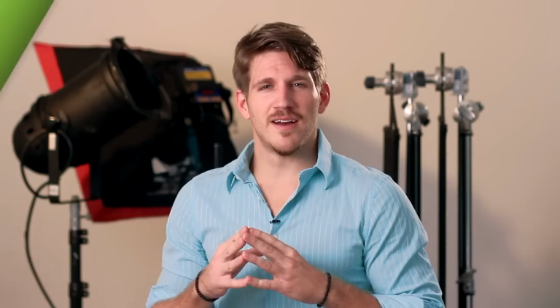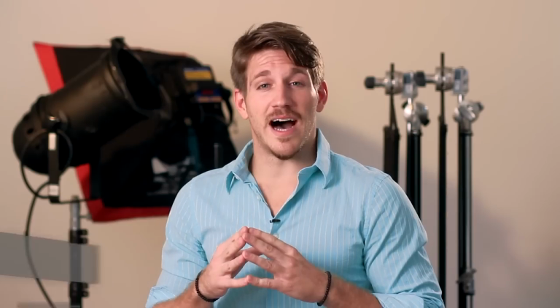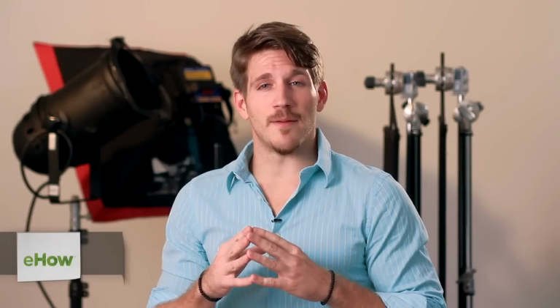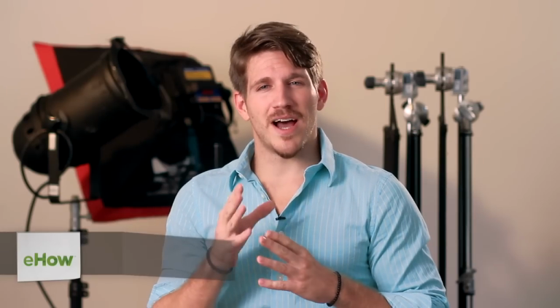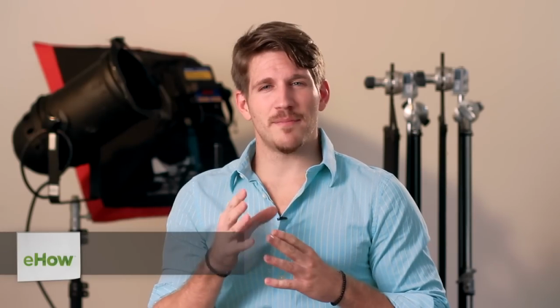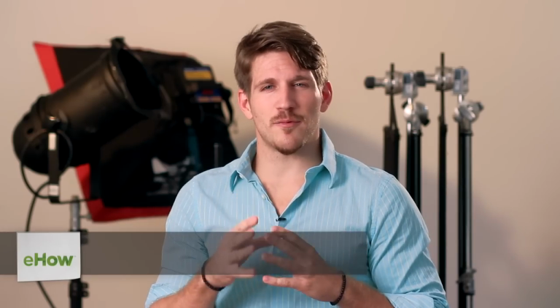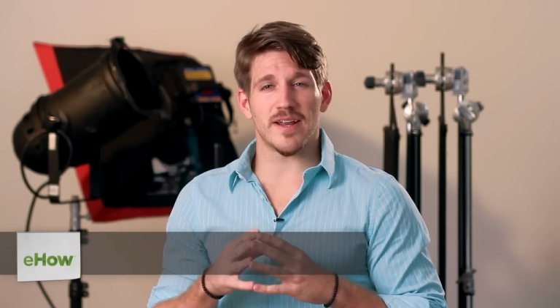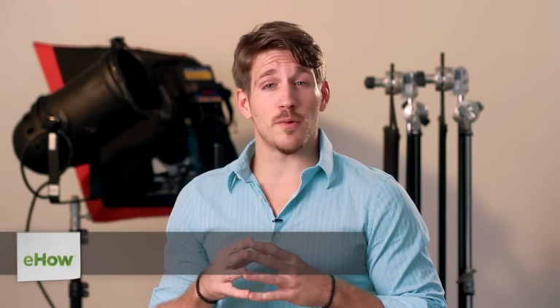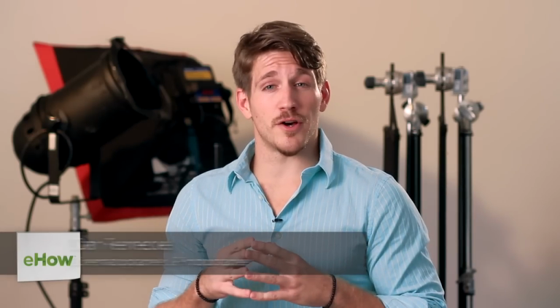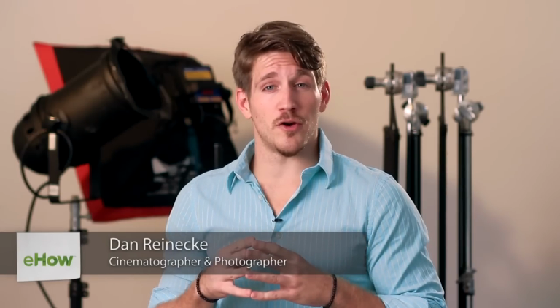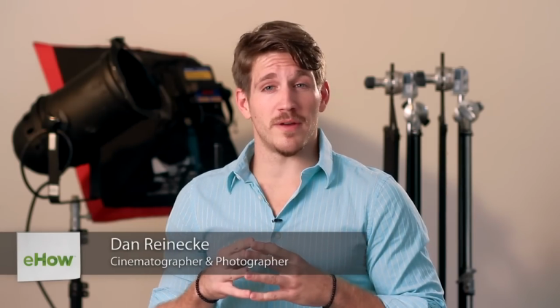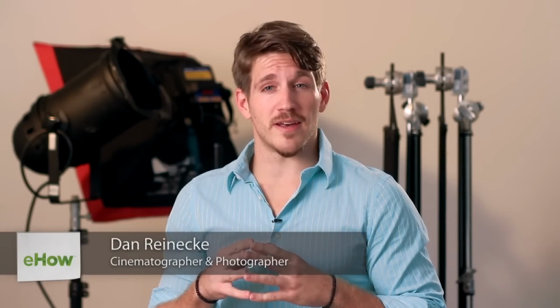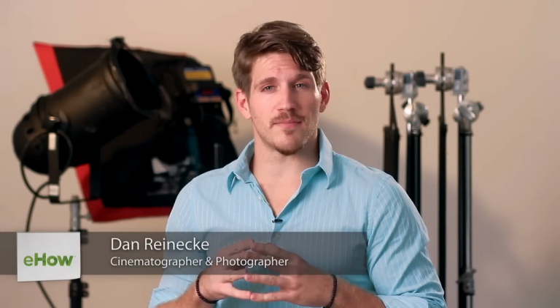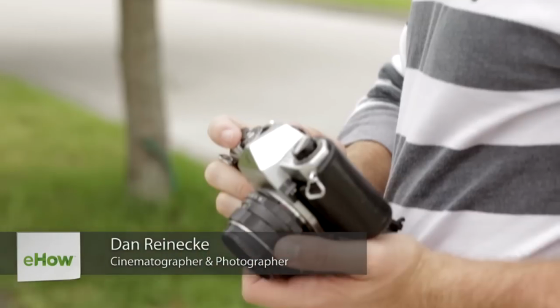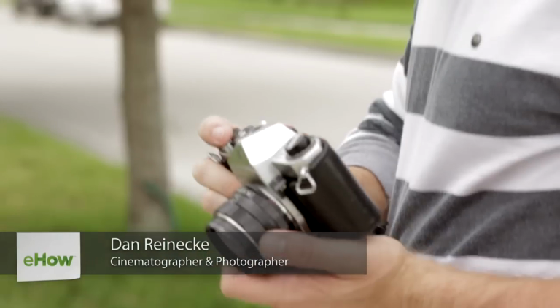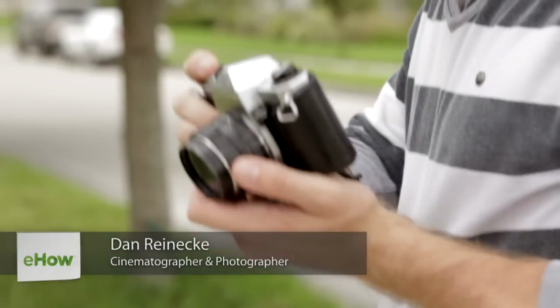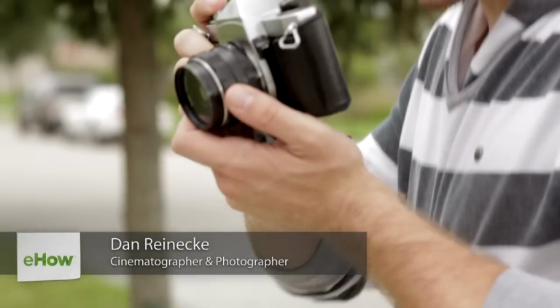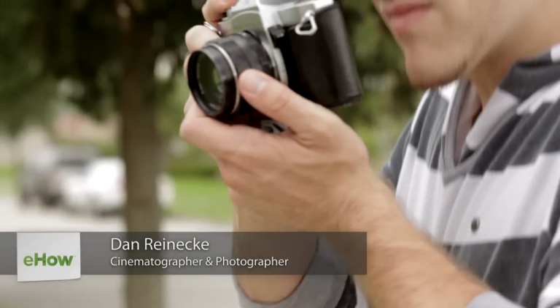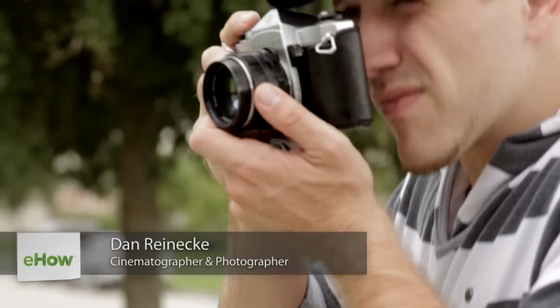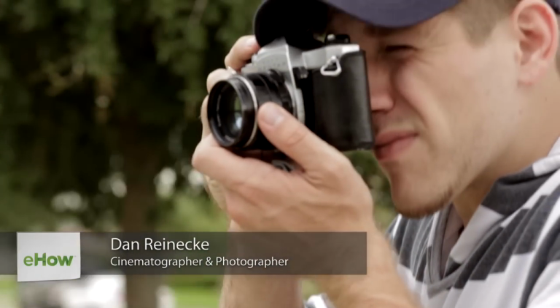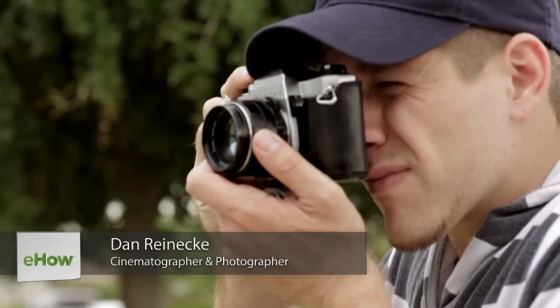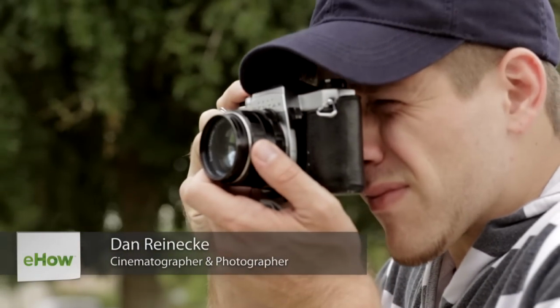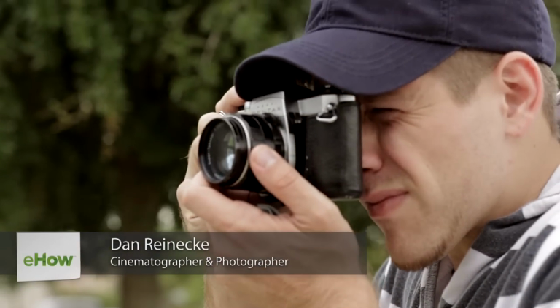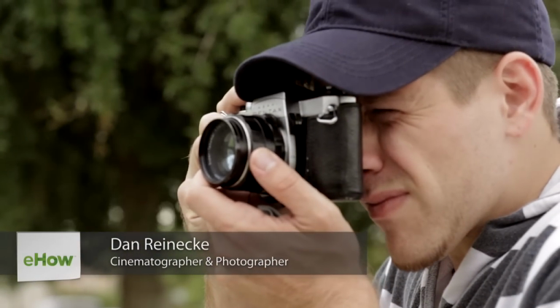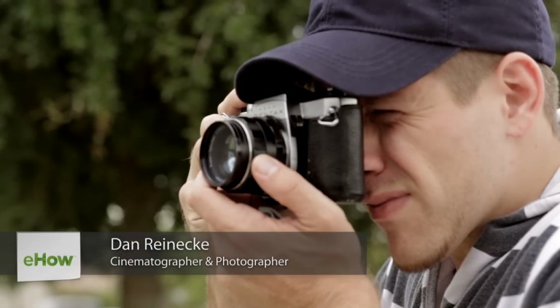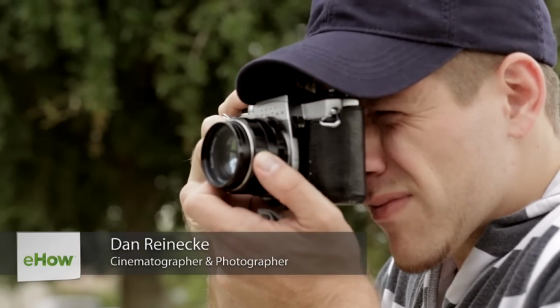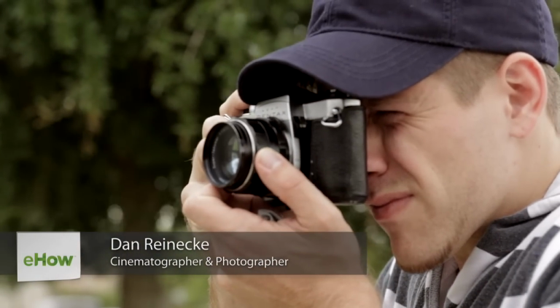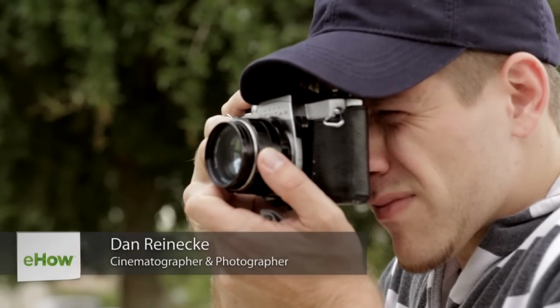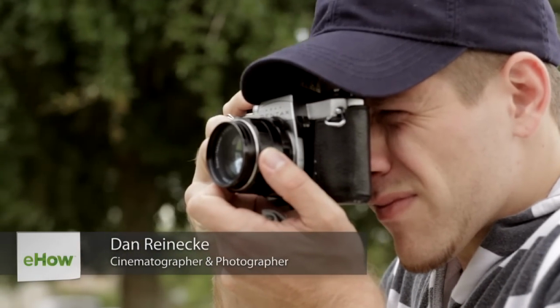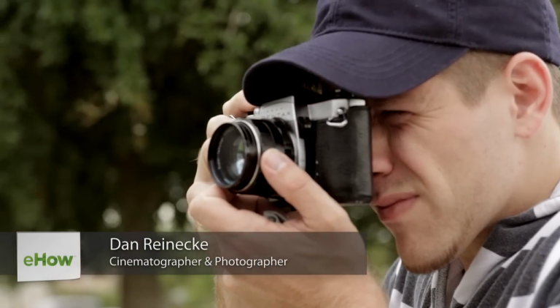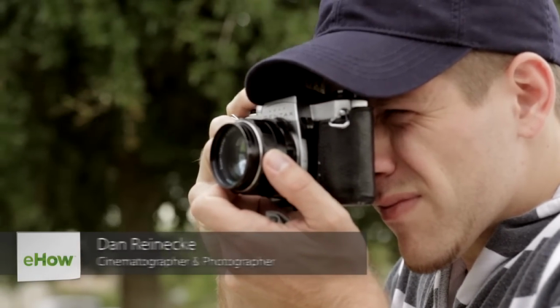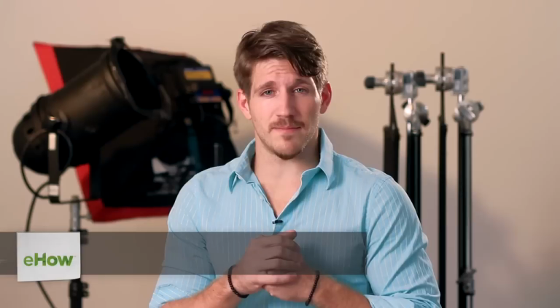Hi, I'm Dan Reneke with Unknown Media and today I'm going to tell you how to make a Photography Welcome Packet.